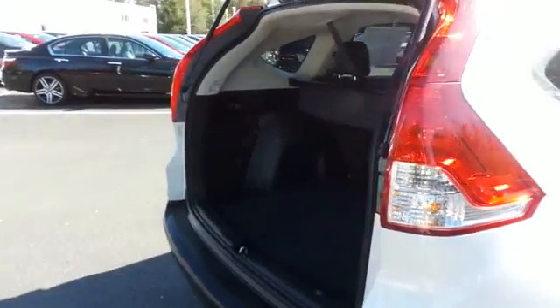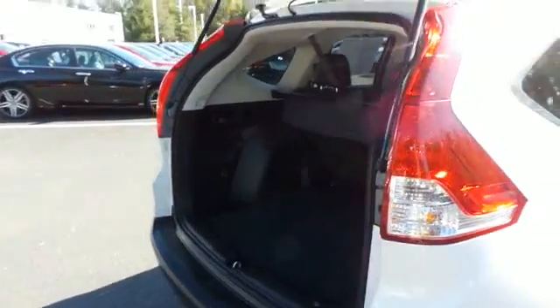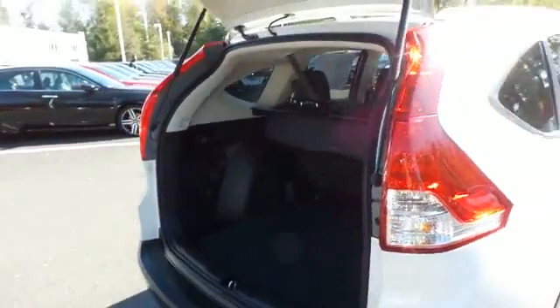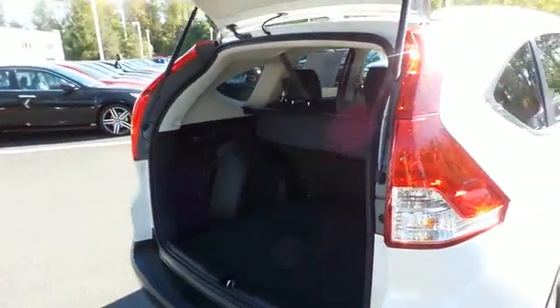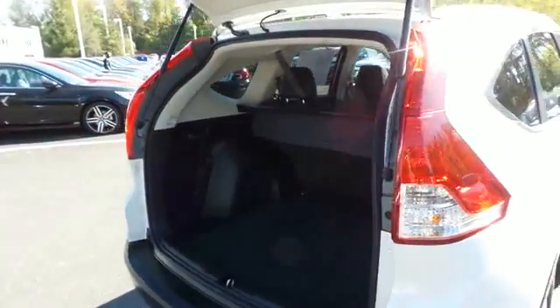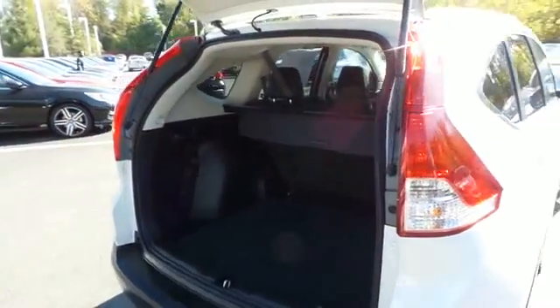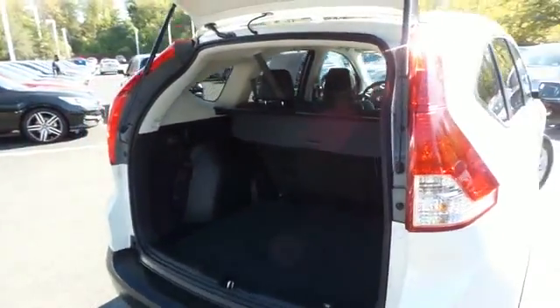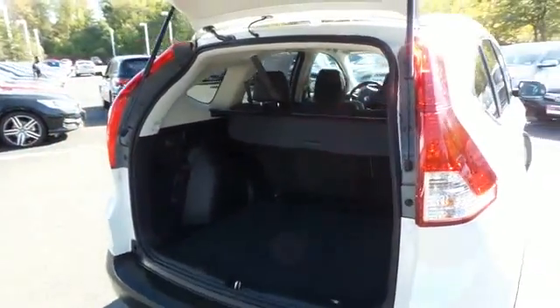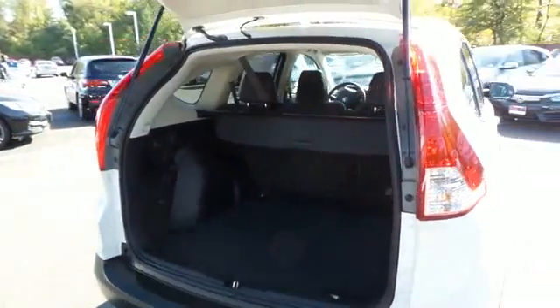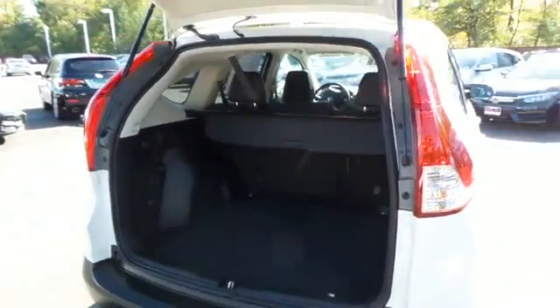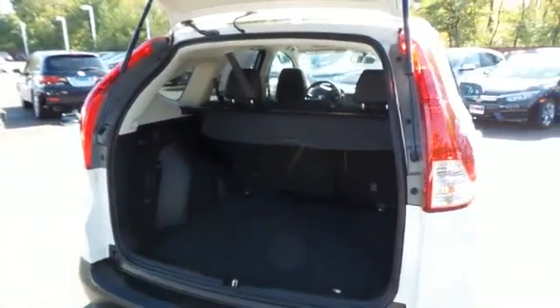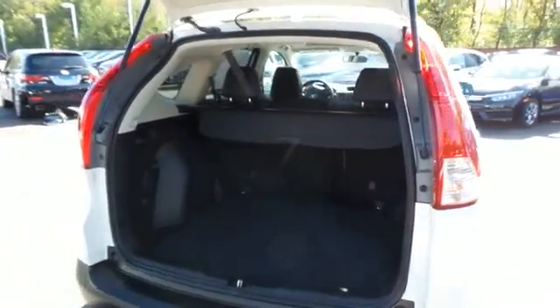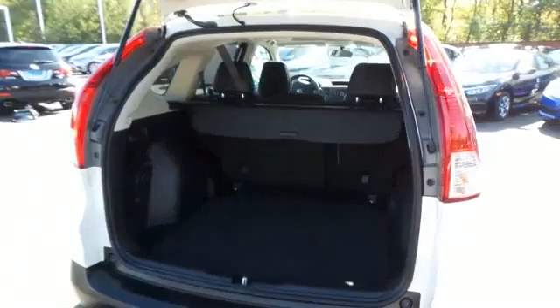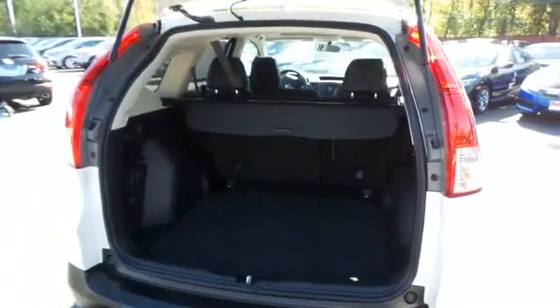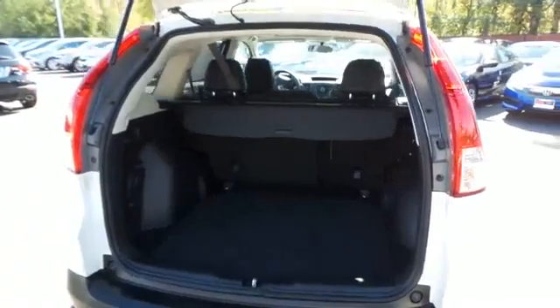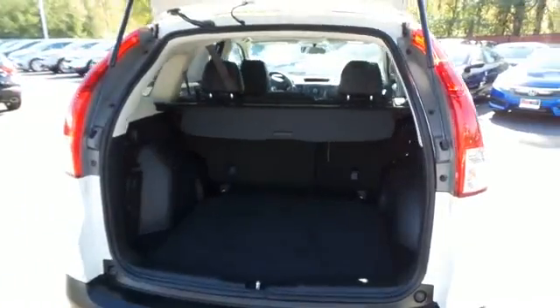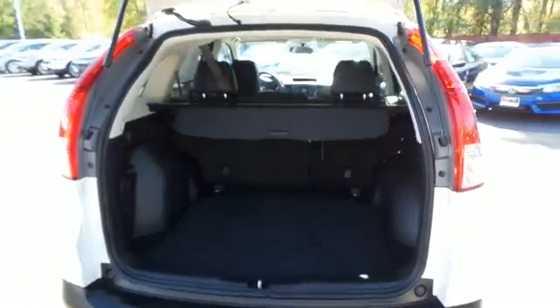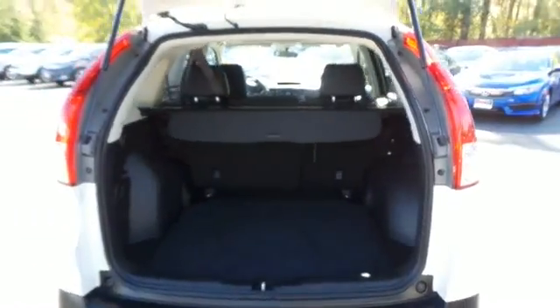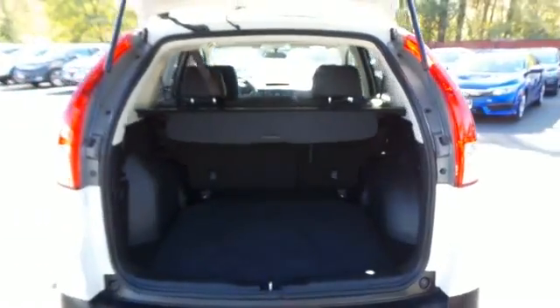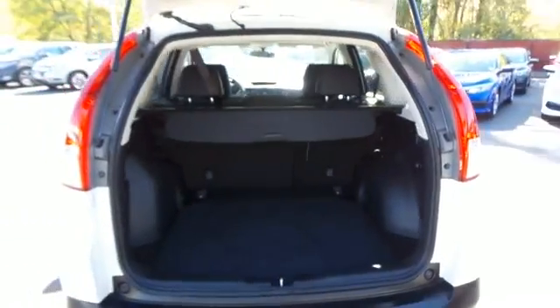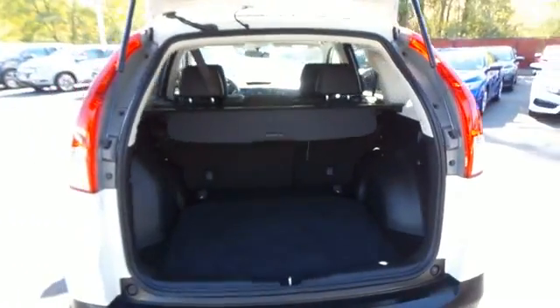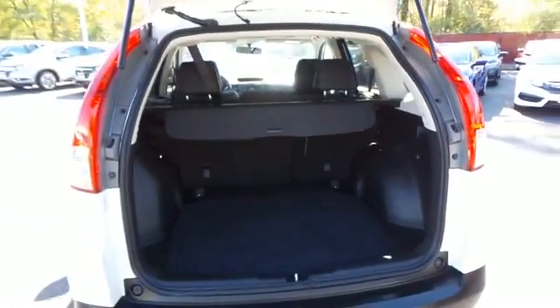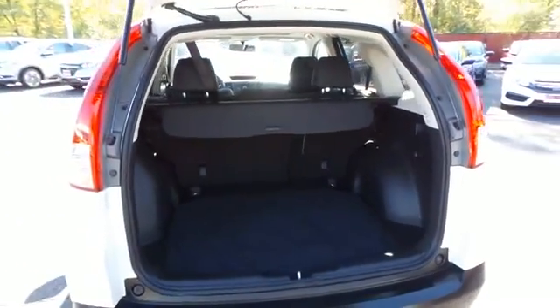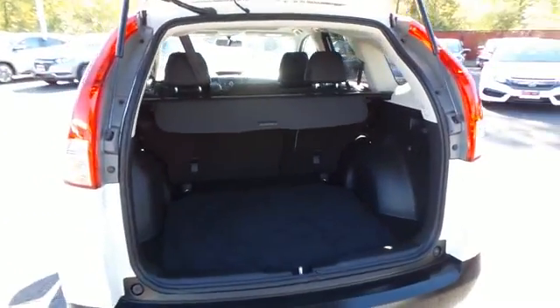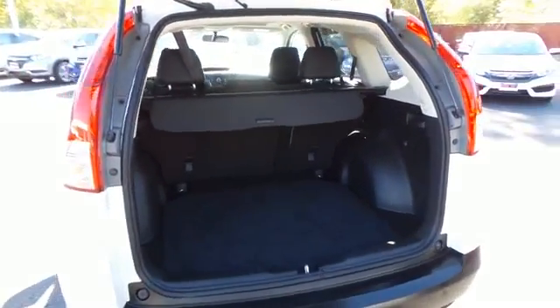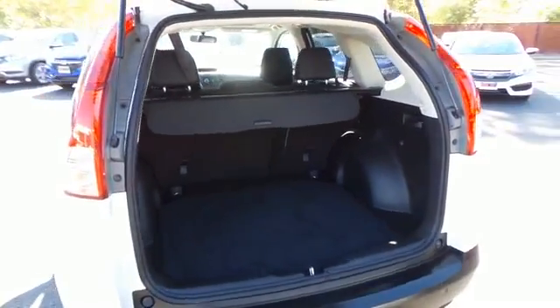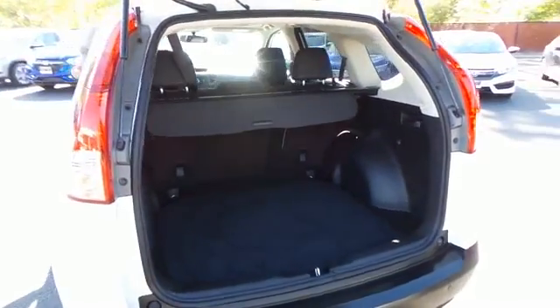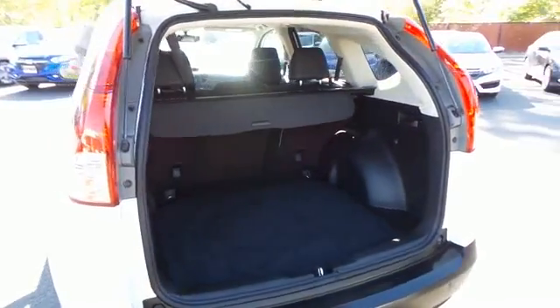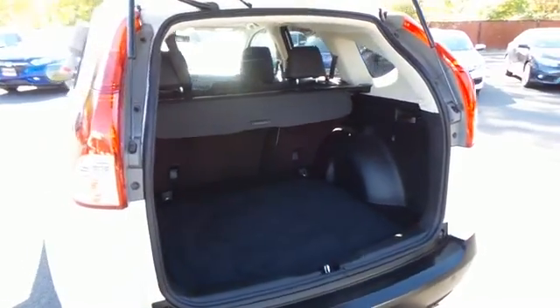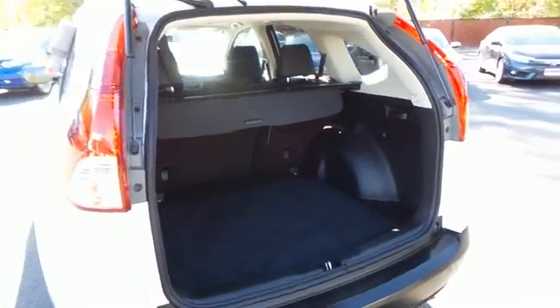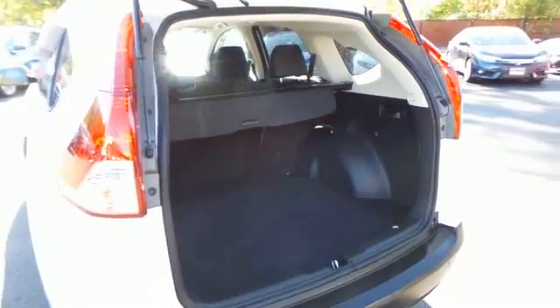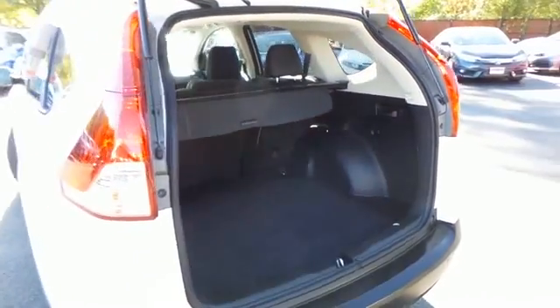This CR-V offers plenty of rear cargo space in the hatch, complete with a cargo cover.